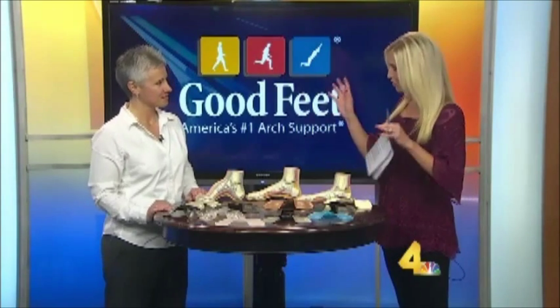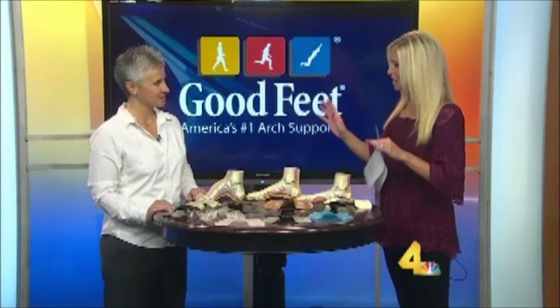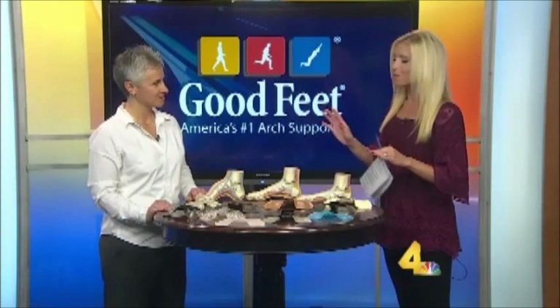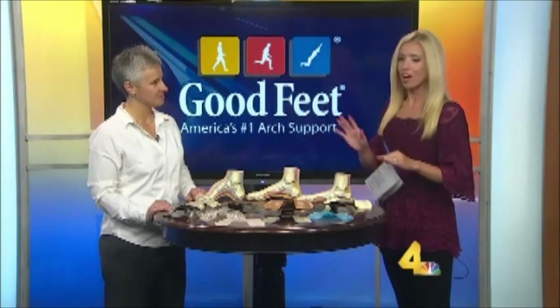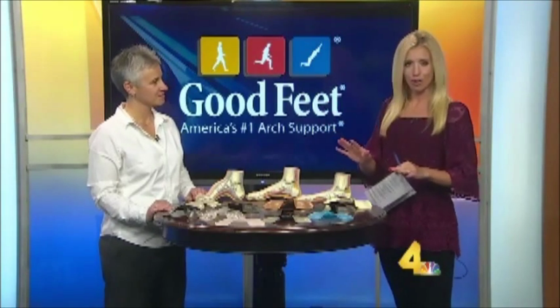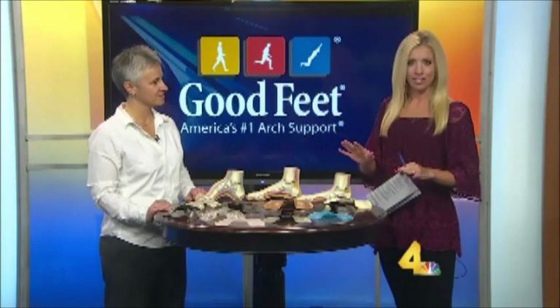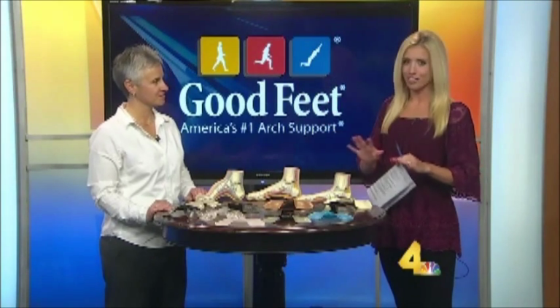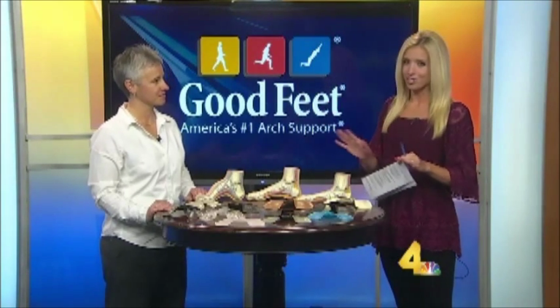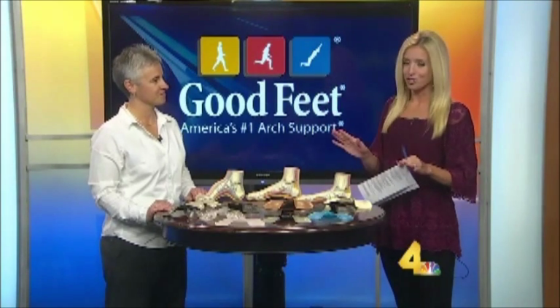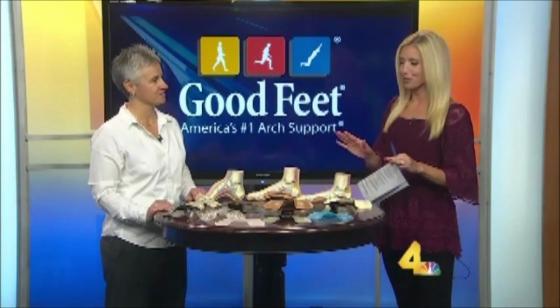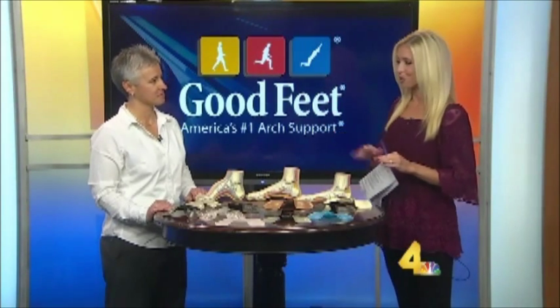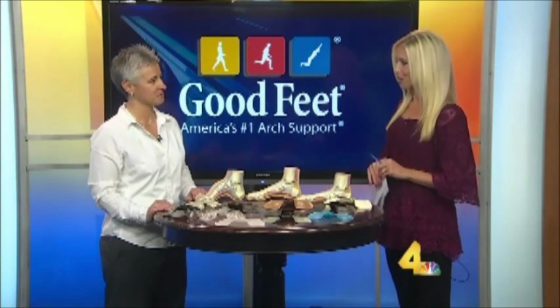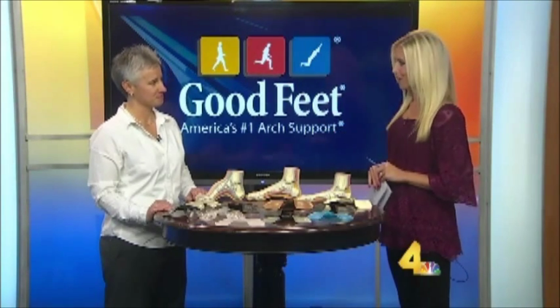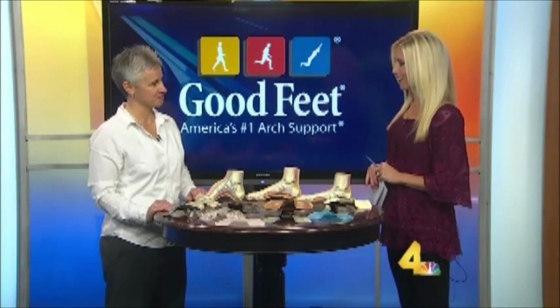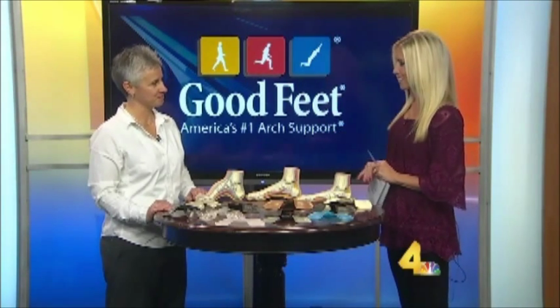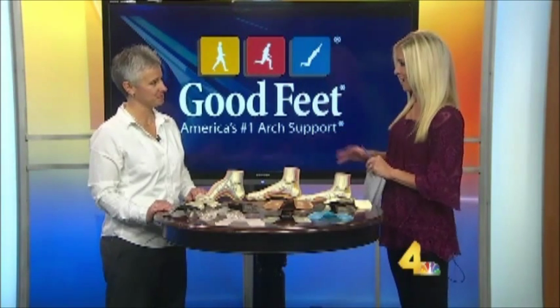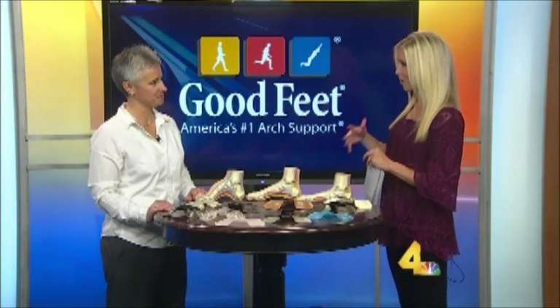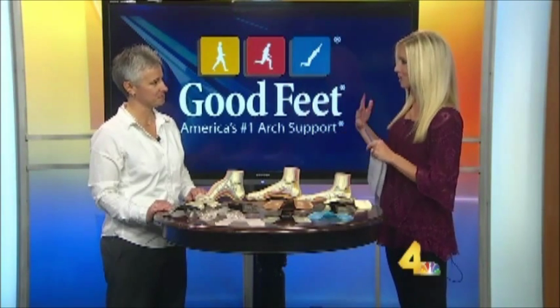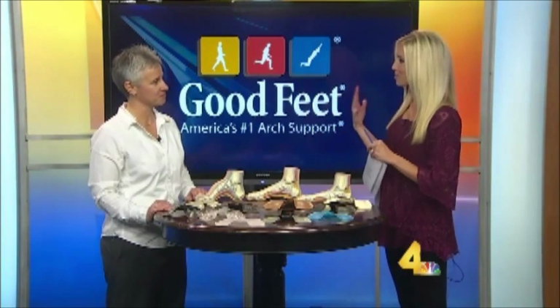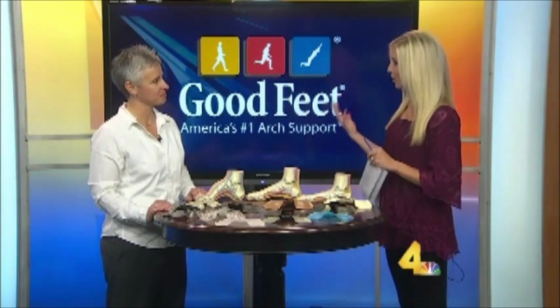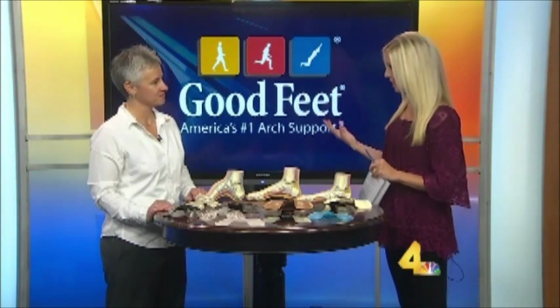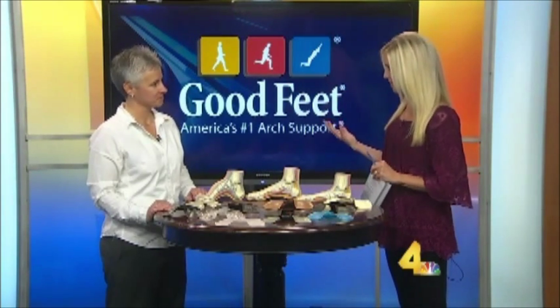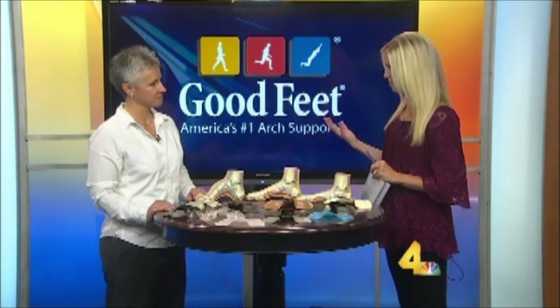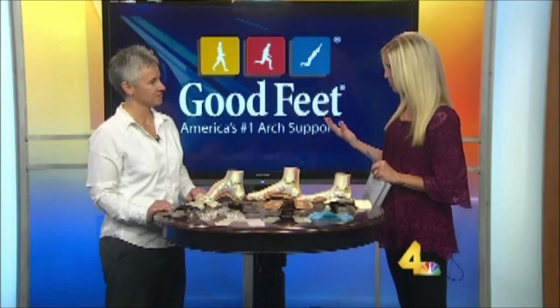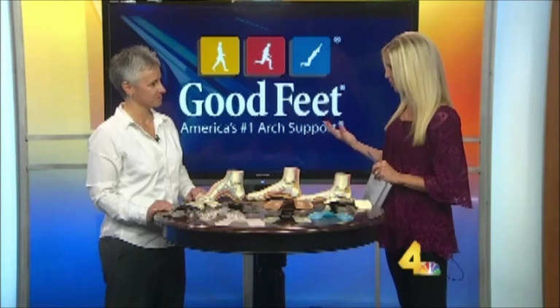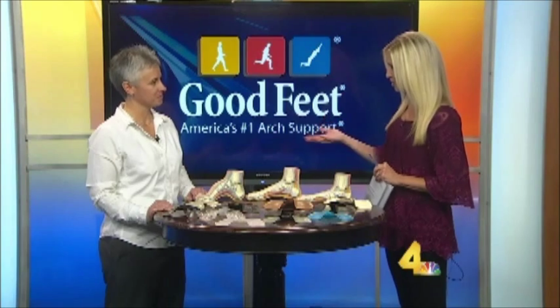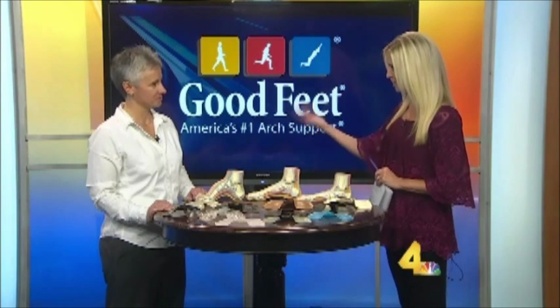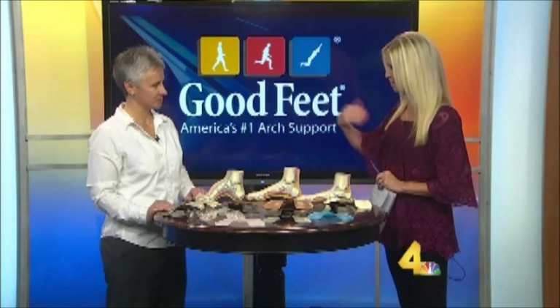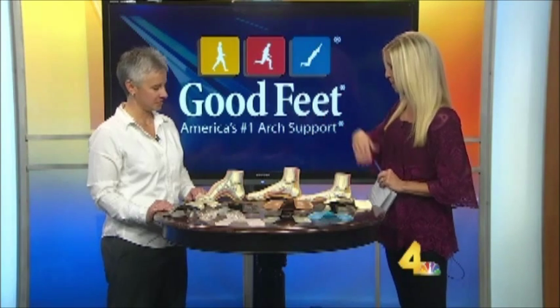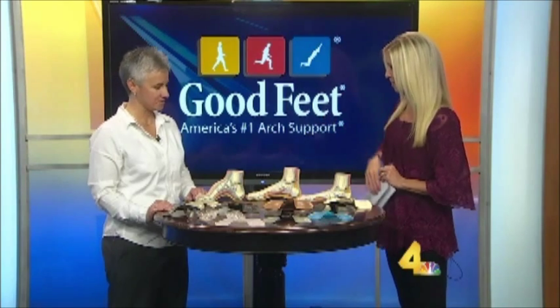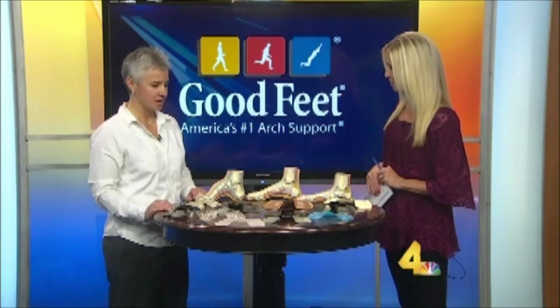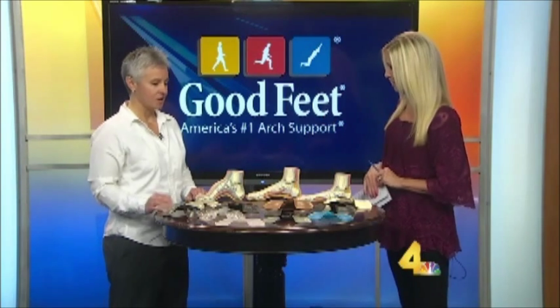Good Feet is a lot more than just a shoe store. You guys have a whole experience that people go through. Tell us about Good Feet.